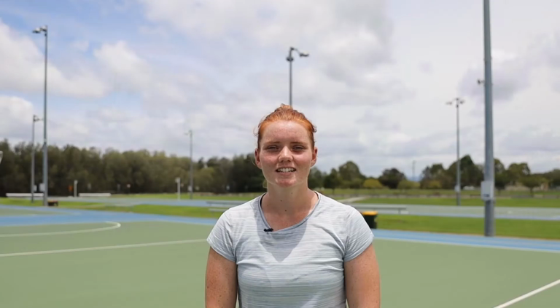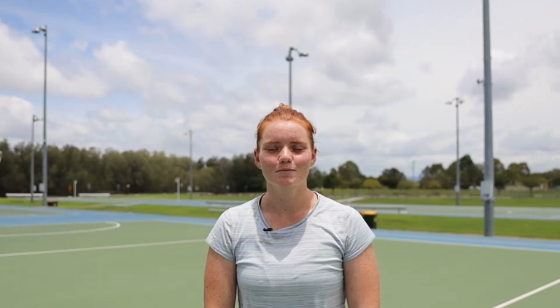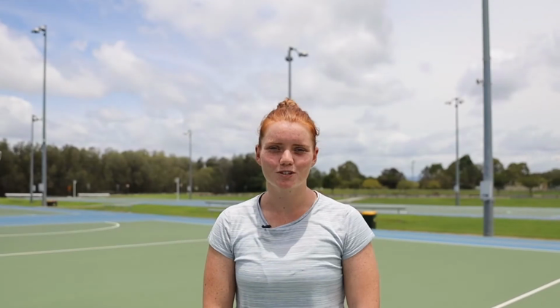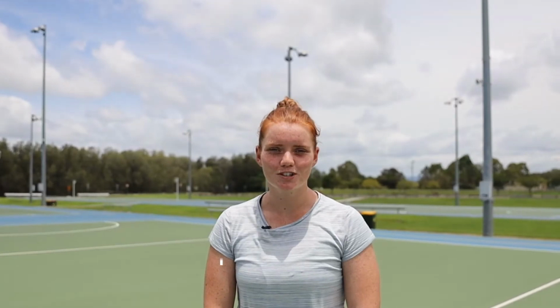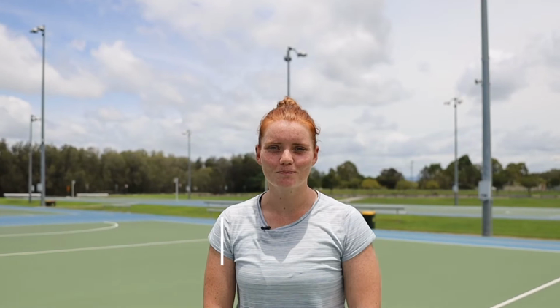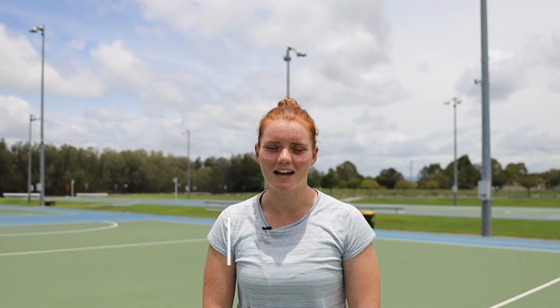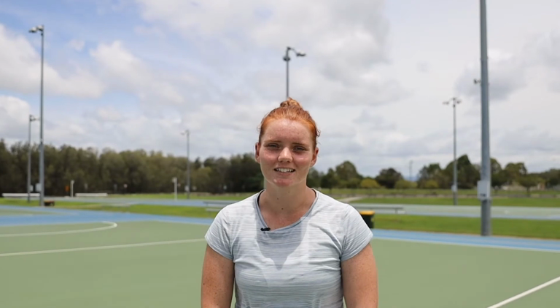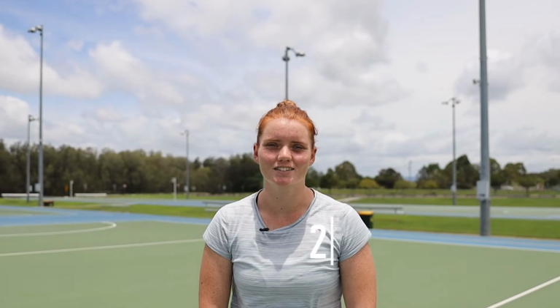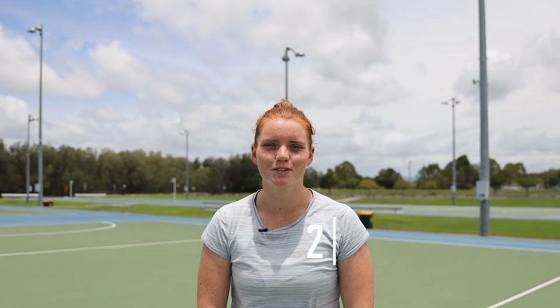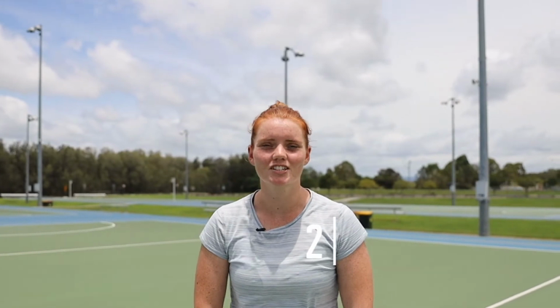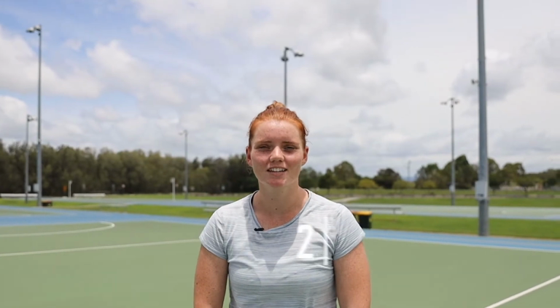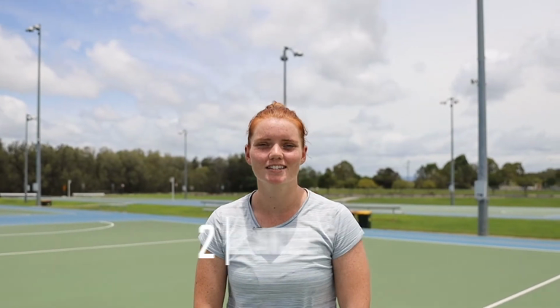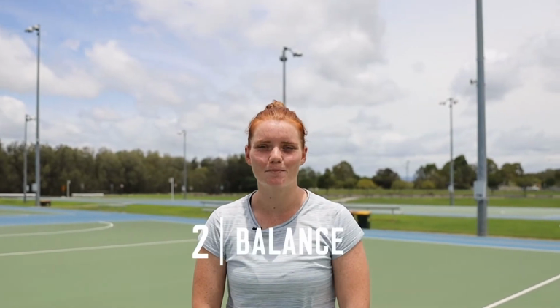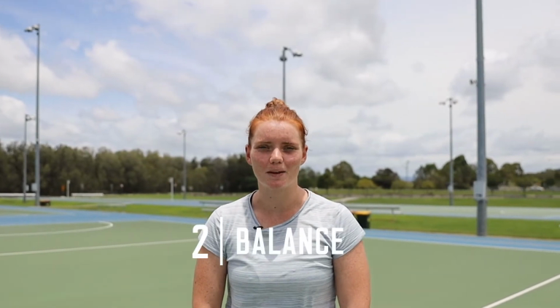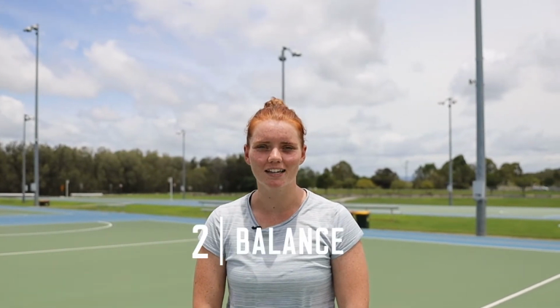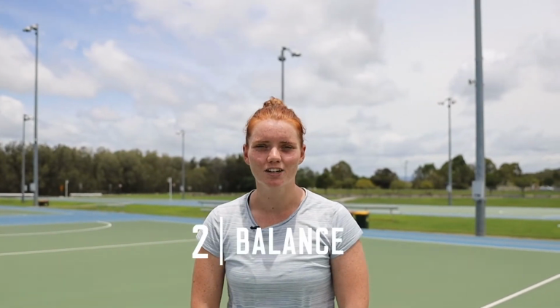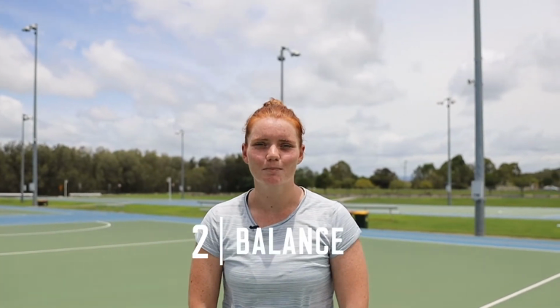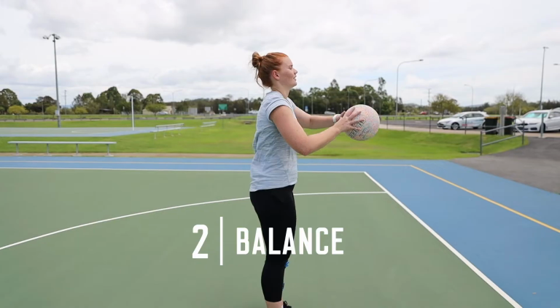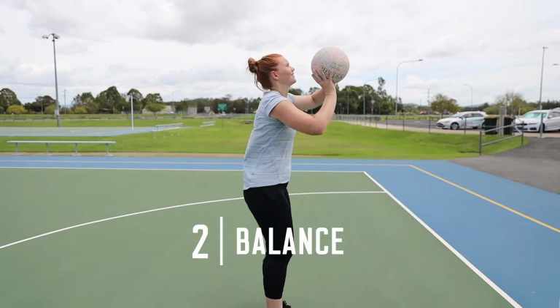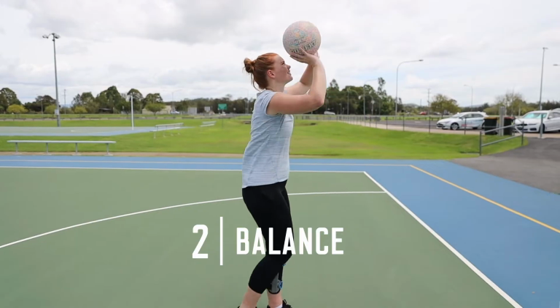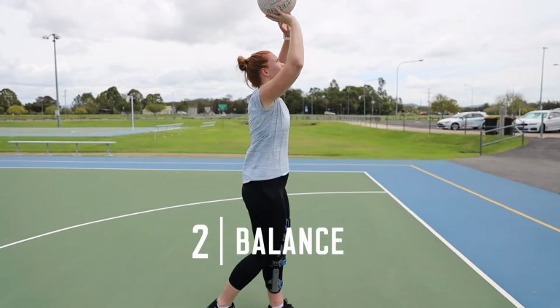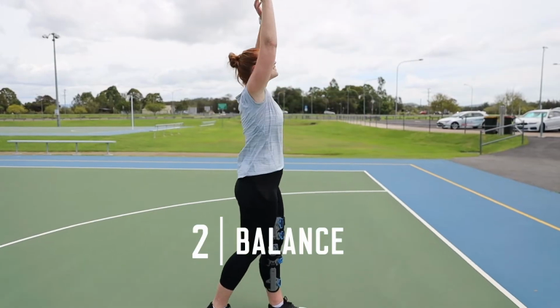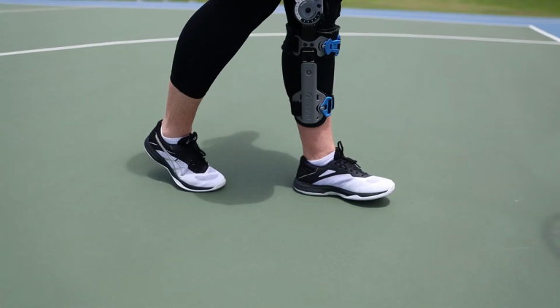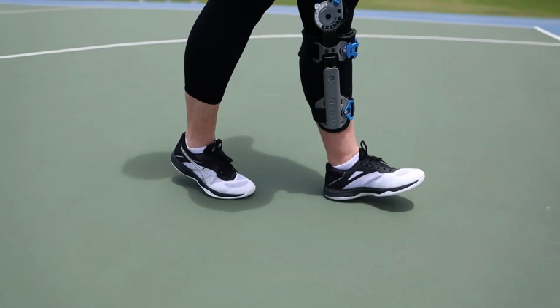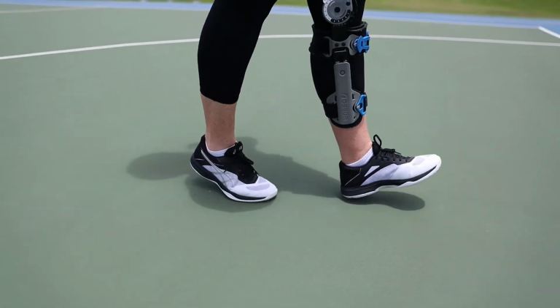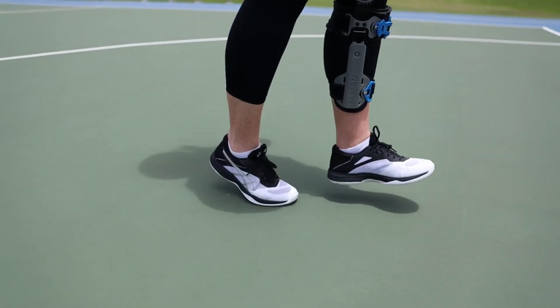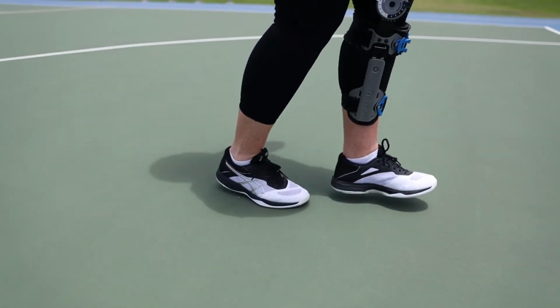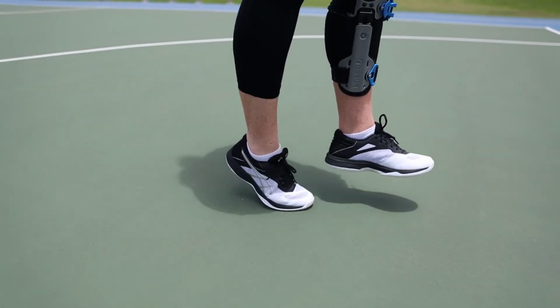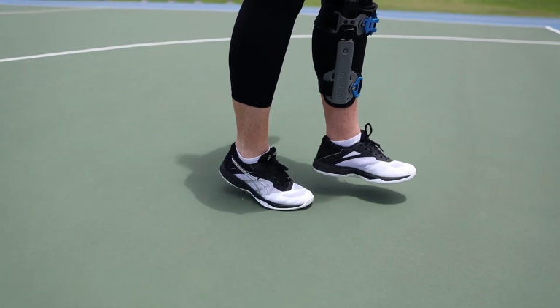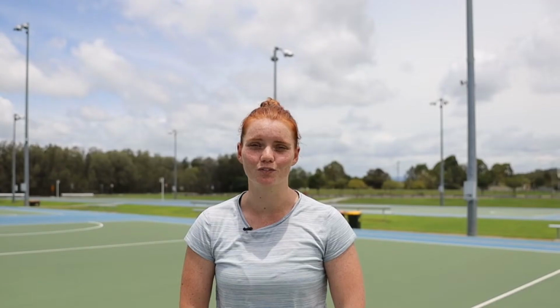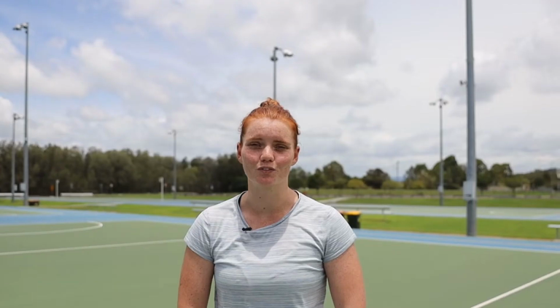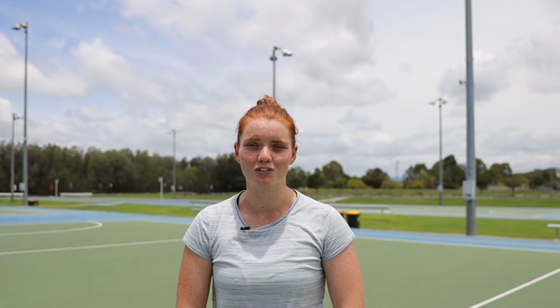Tip two: balance. When you take your step back, make sure the weight is not in your heel but in the ball of your foot.